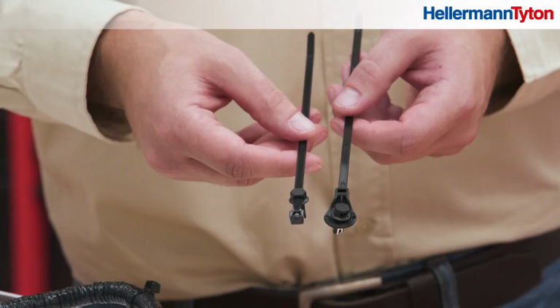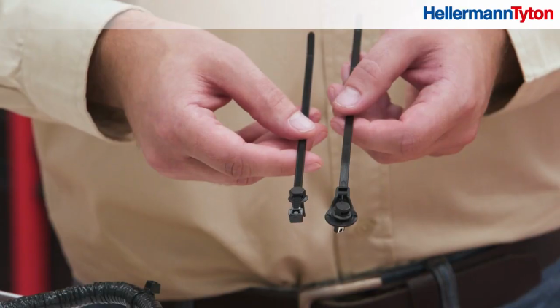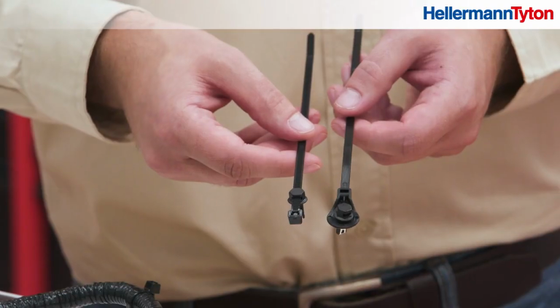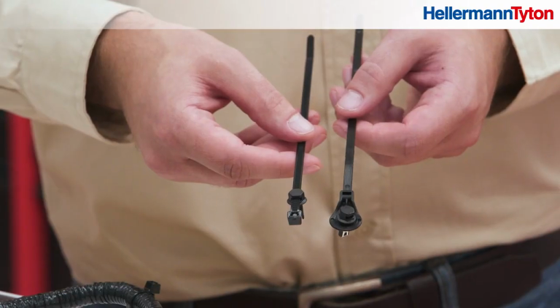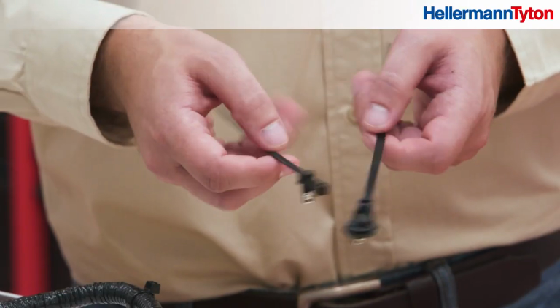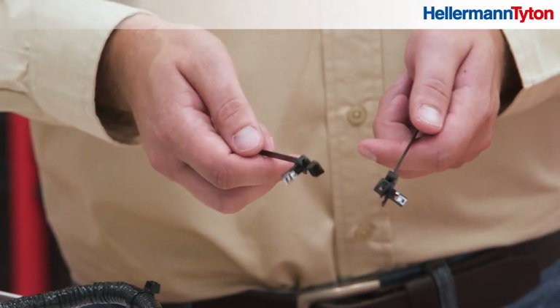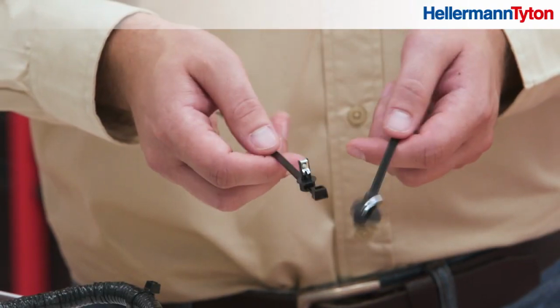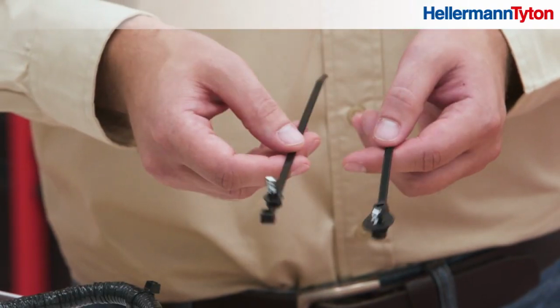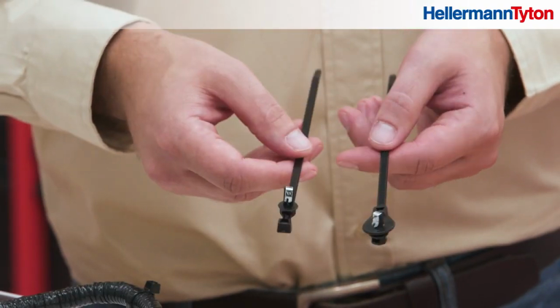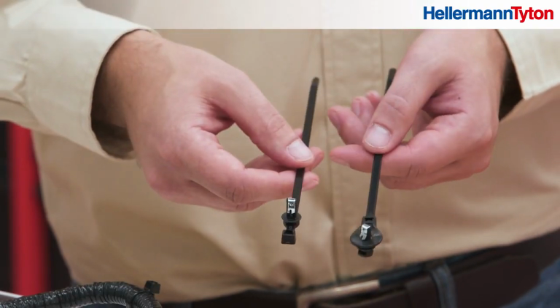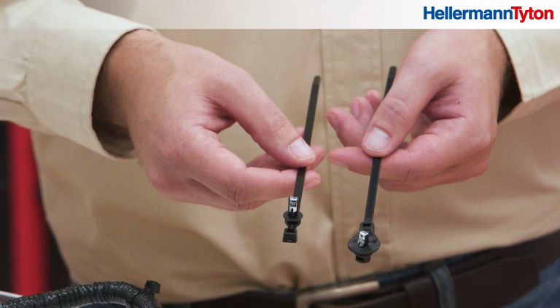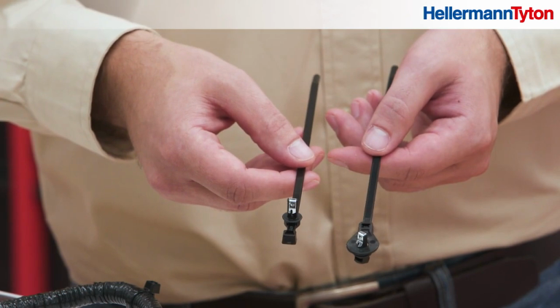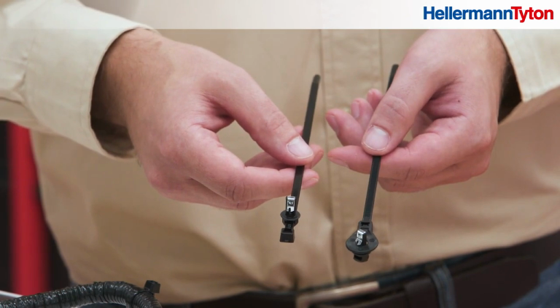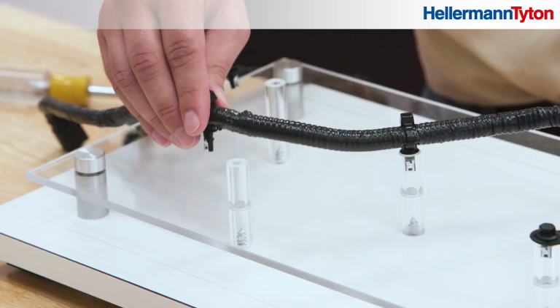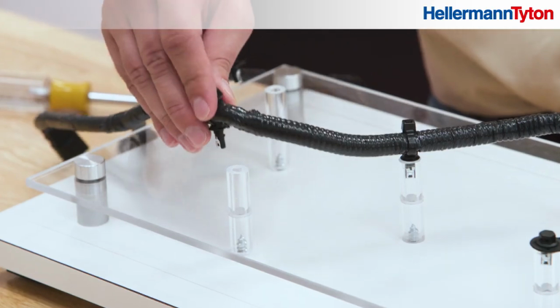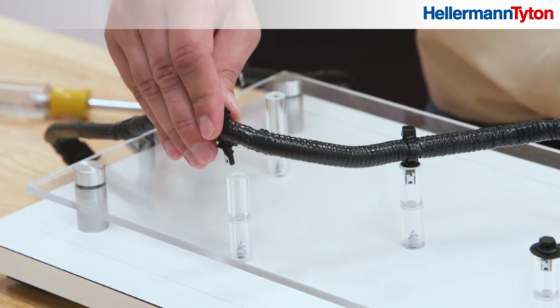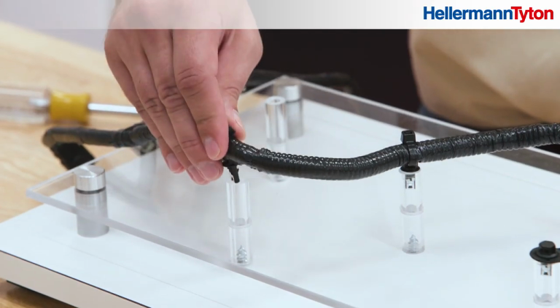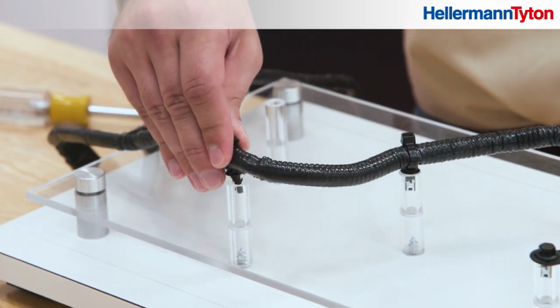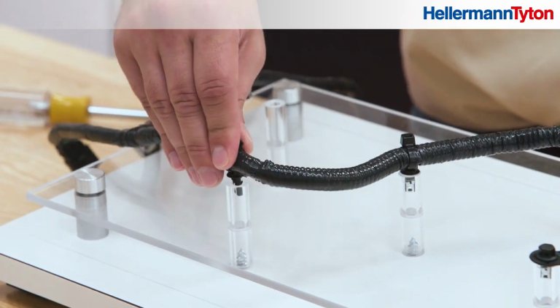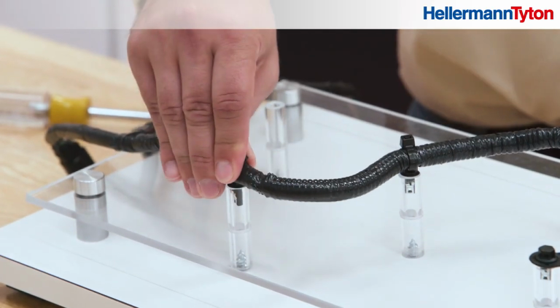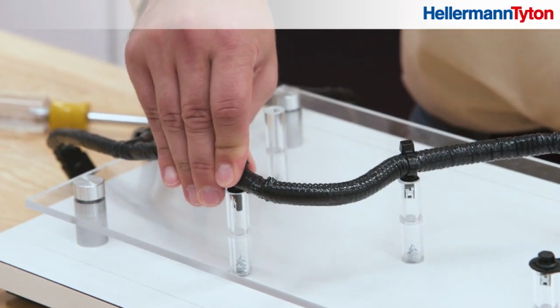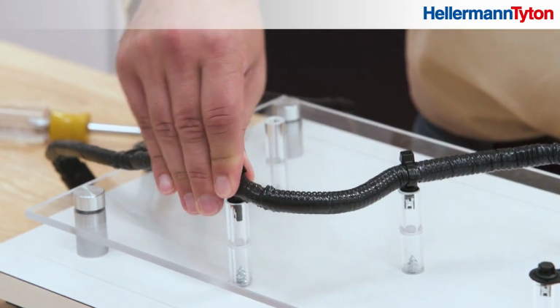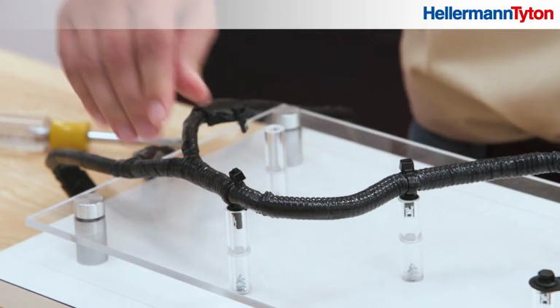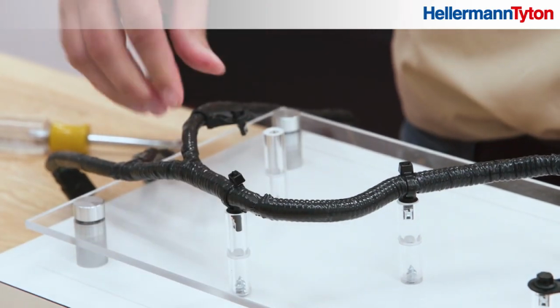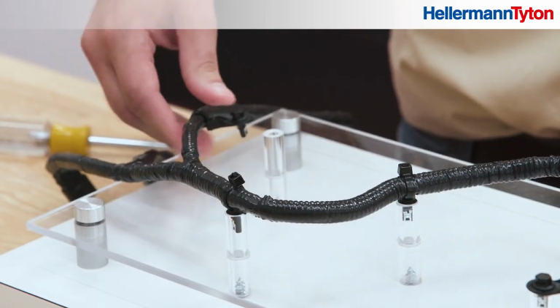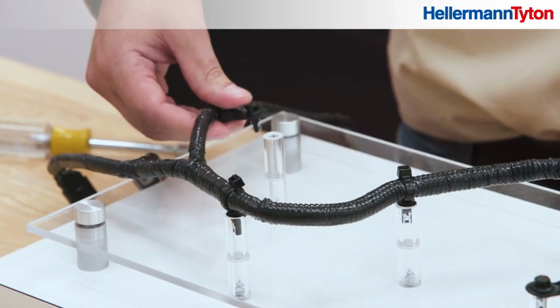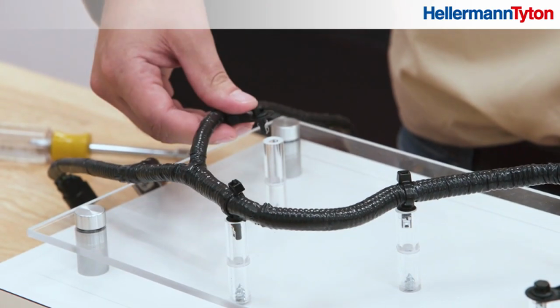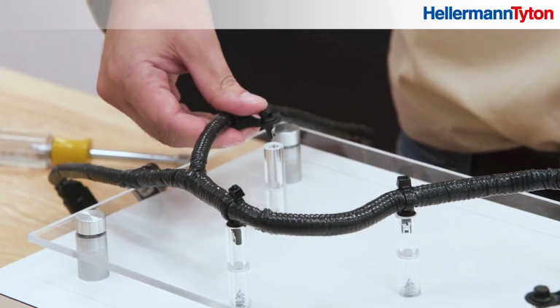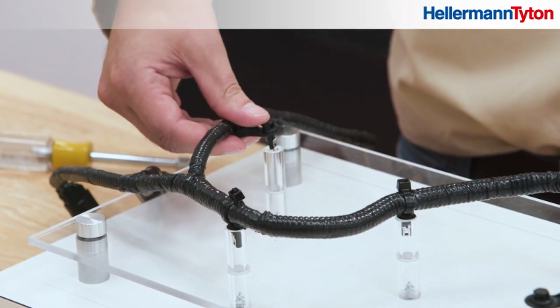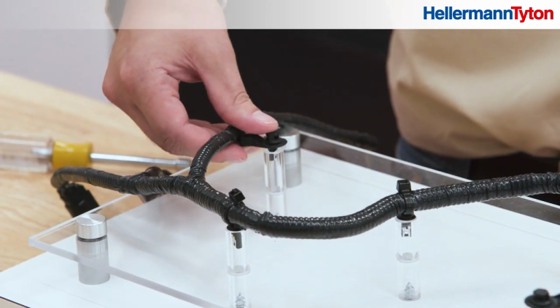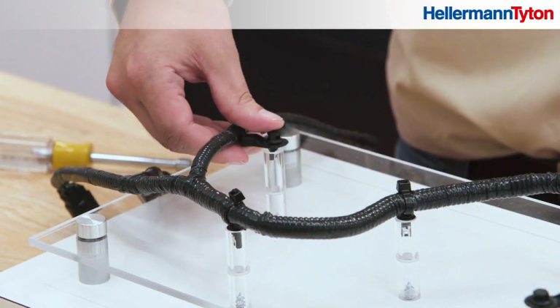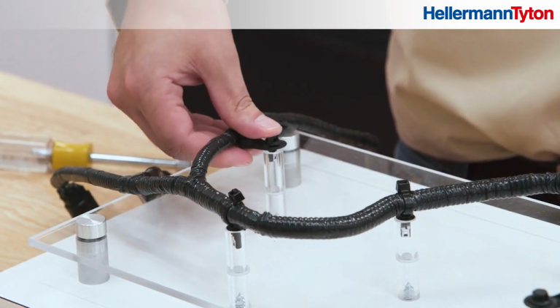Let's take a look at Hellermann Titan's solution. Just press the mount into the blind hole — no tools, no additional hardware.